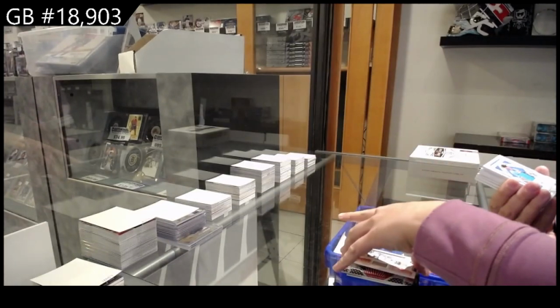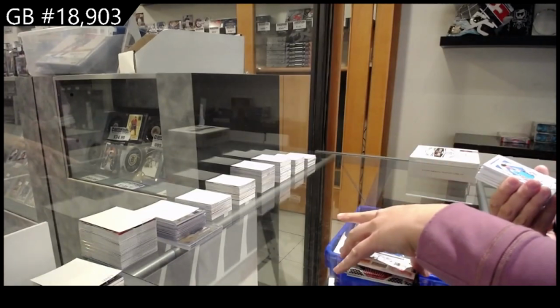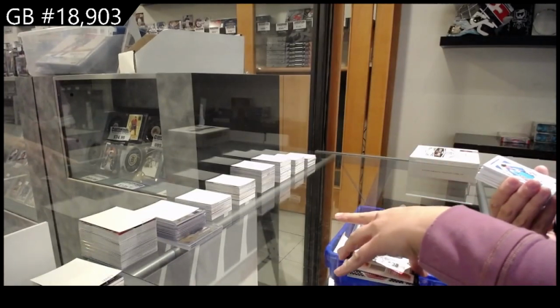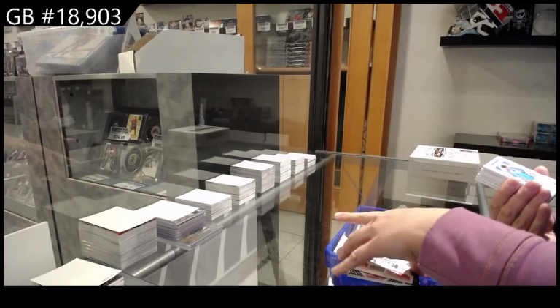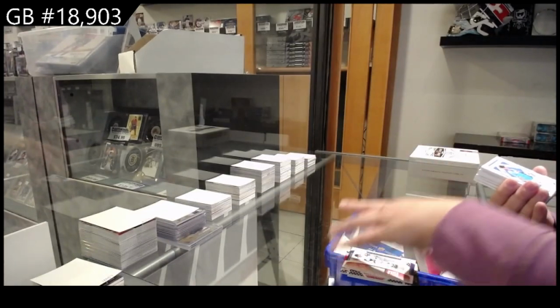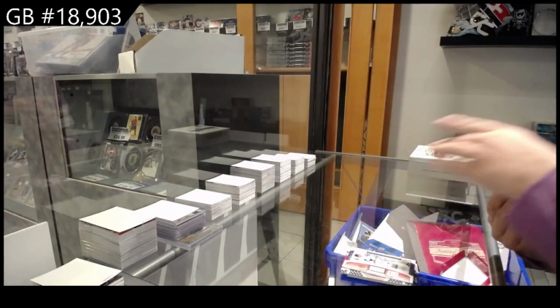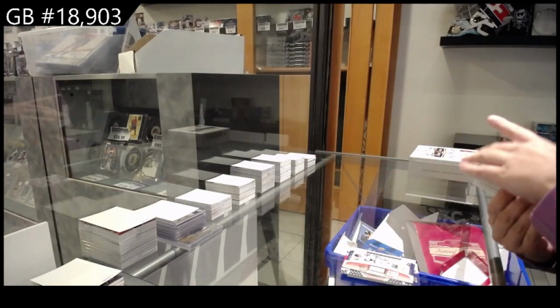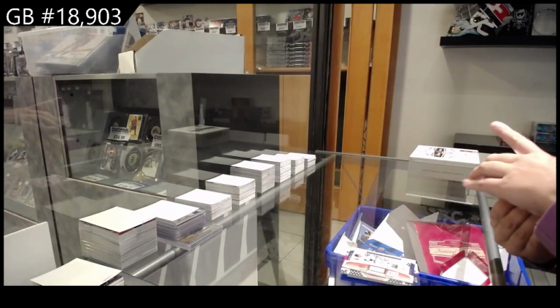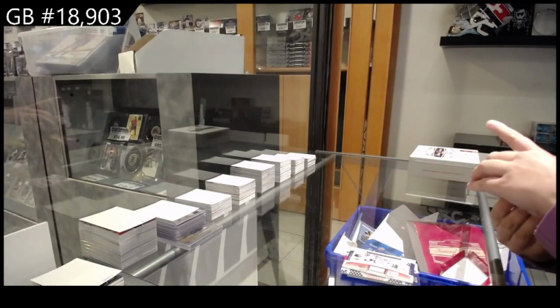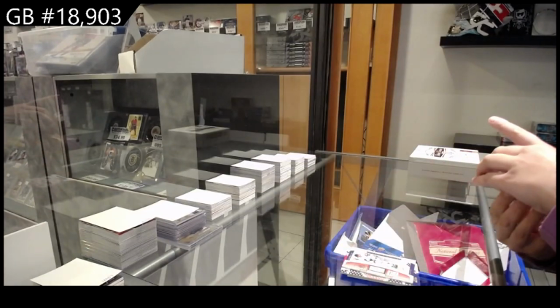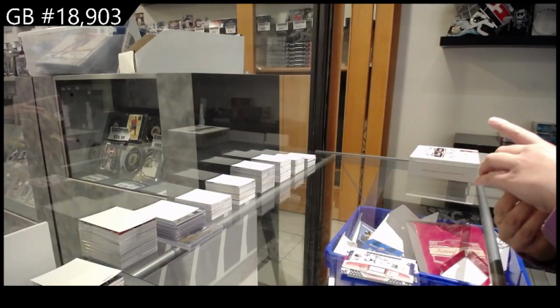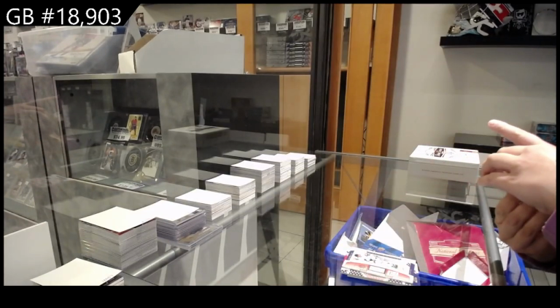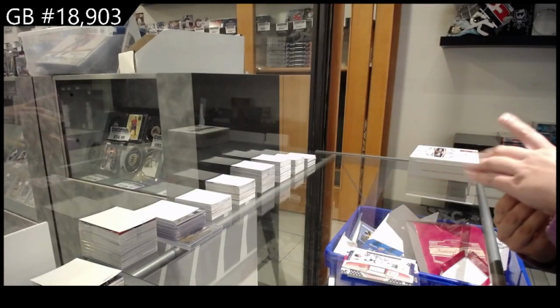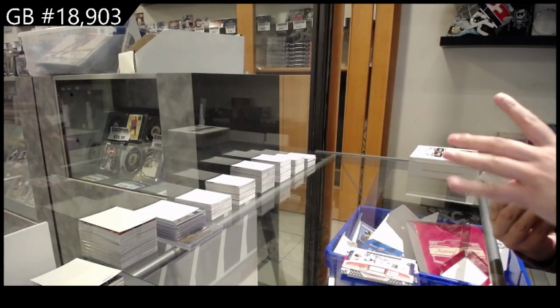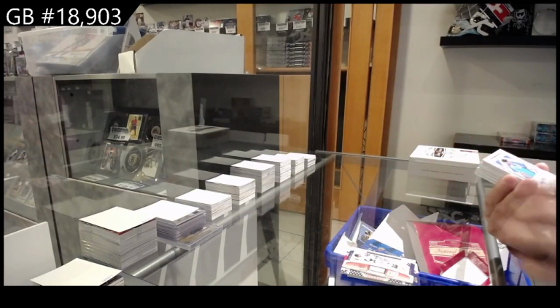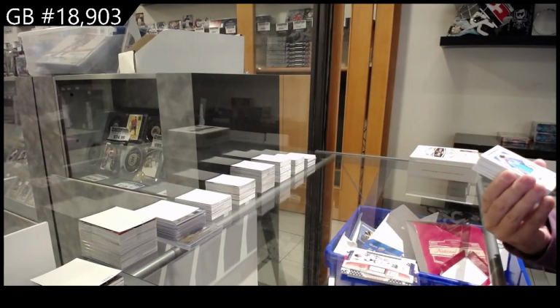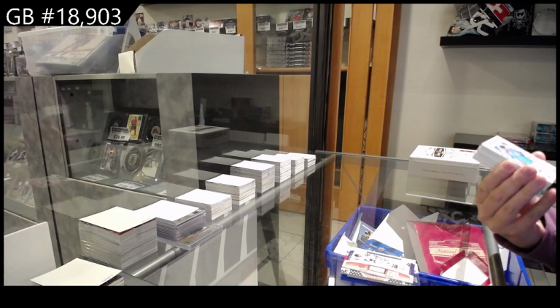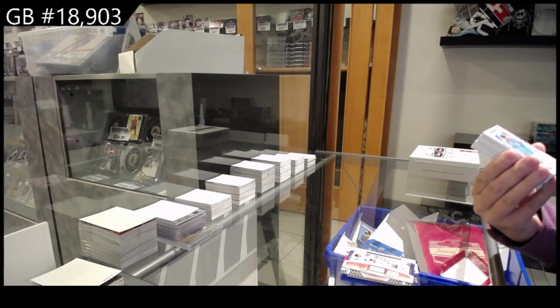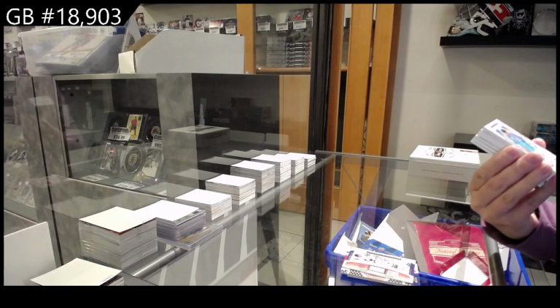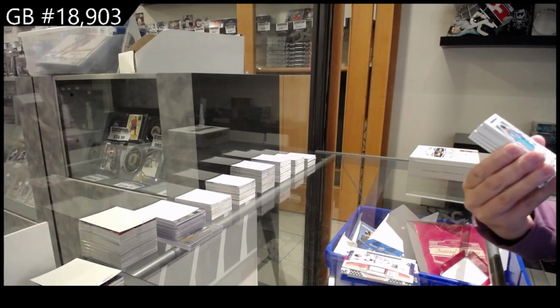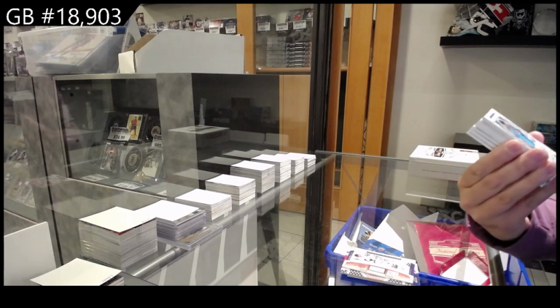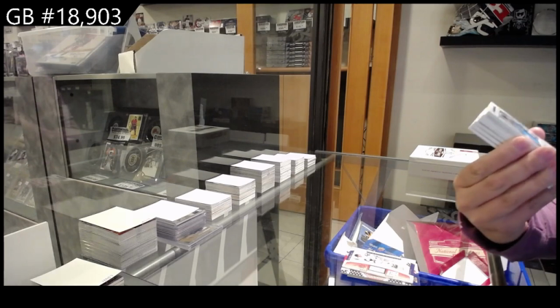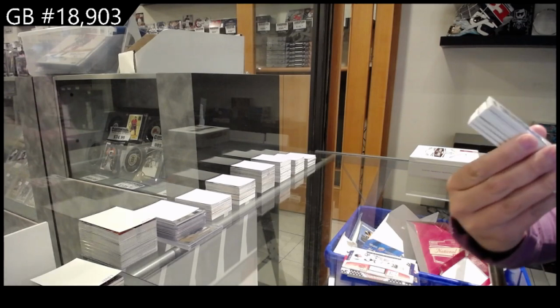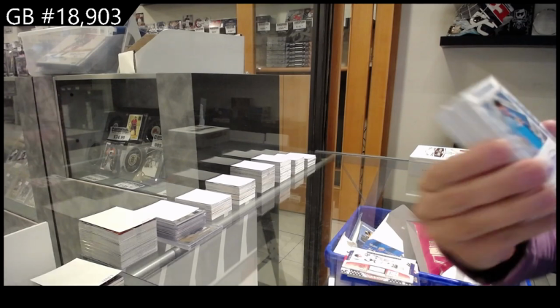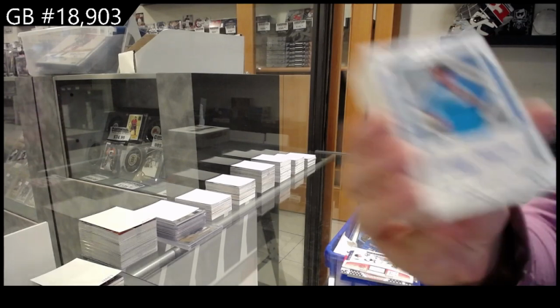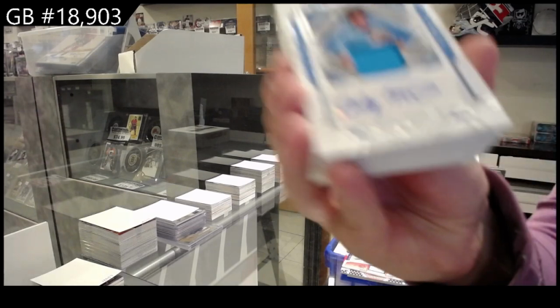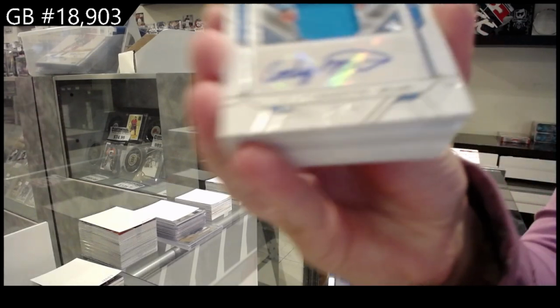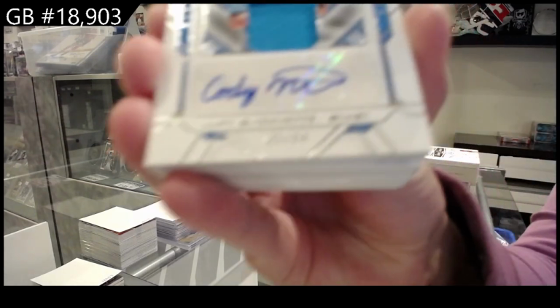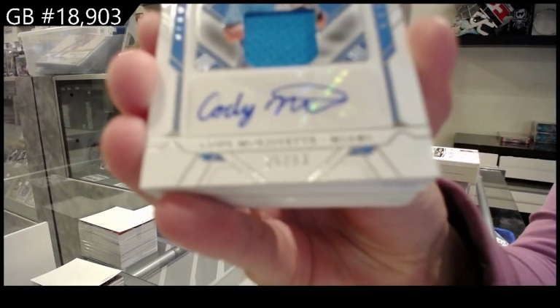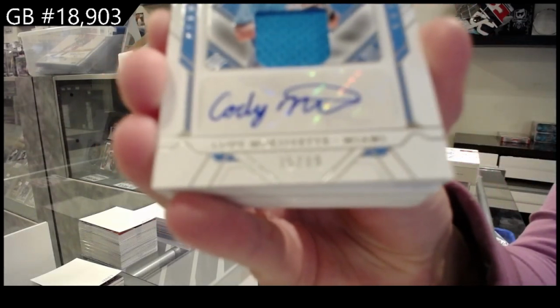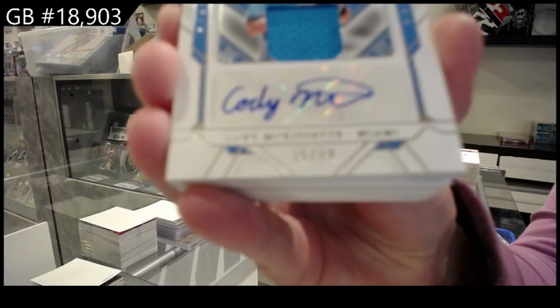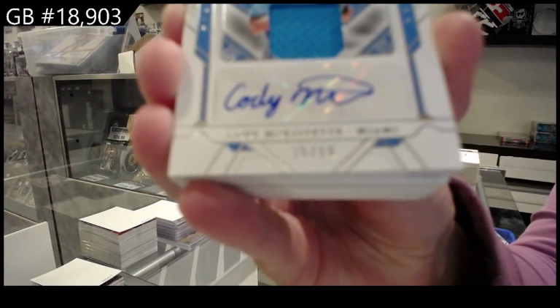We have a jersey auto number 2-99 for Miami, Cody Morissette.